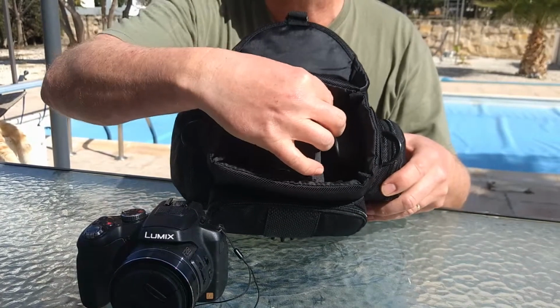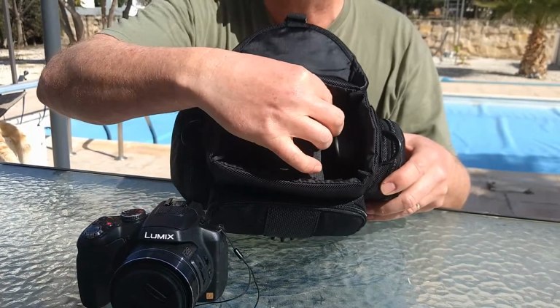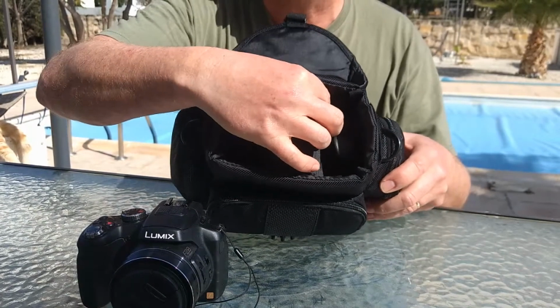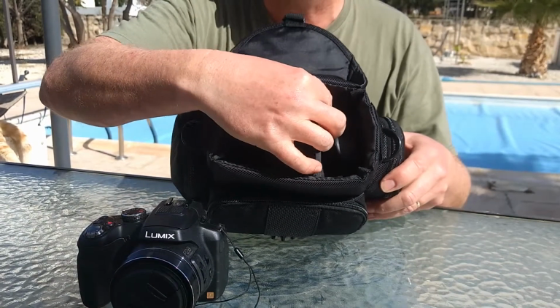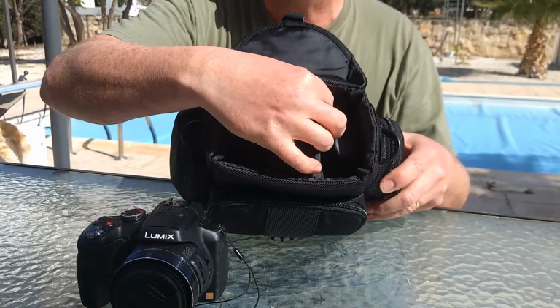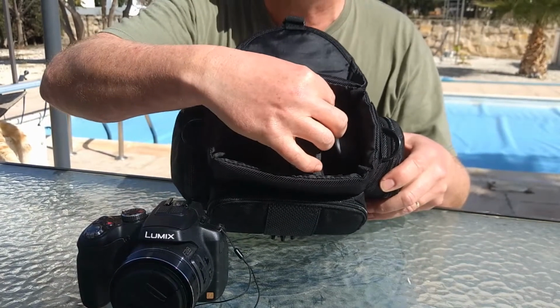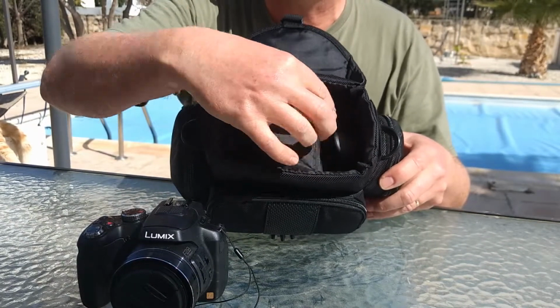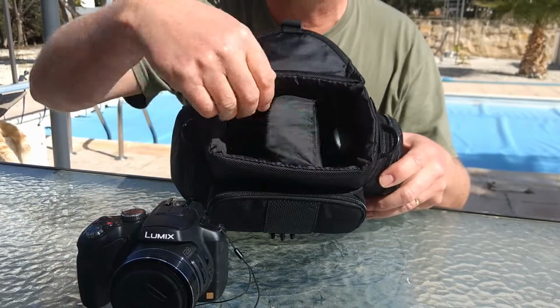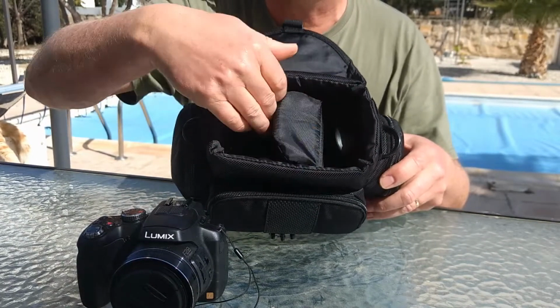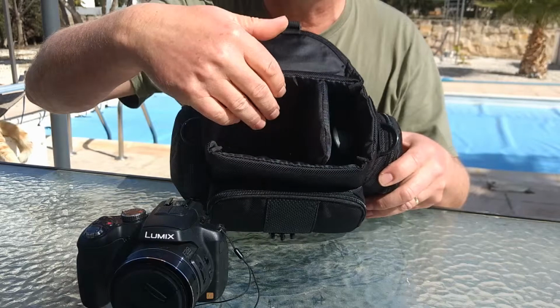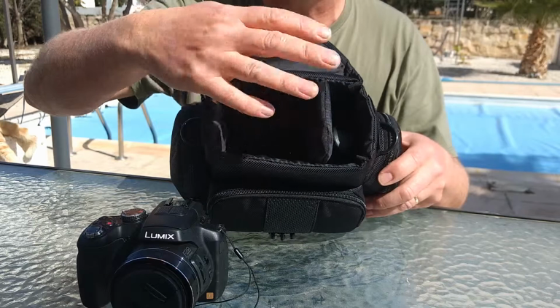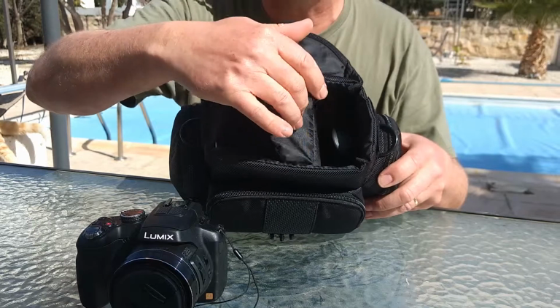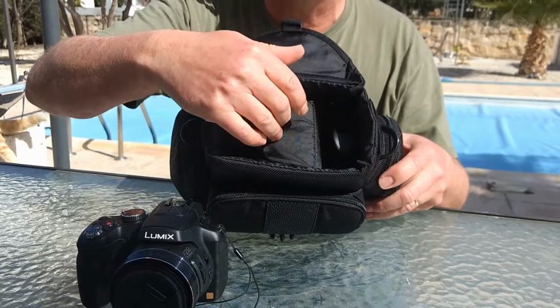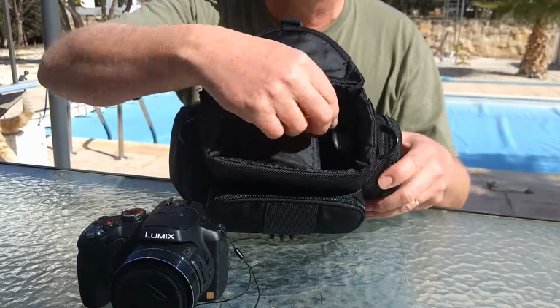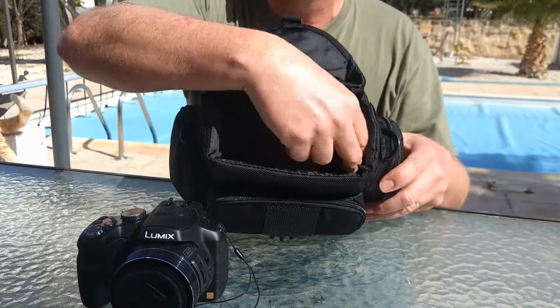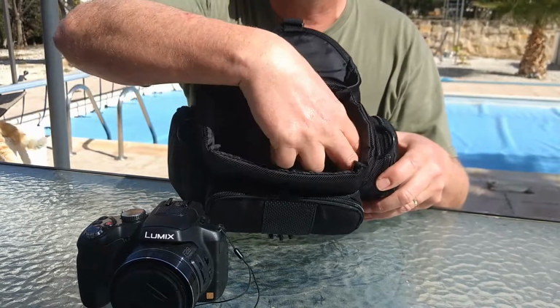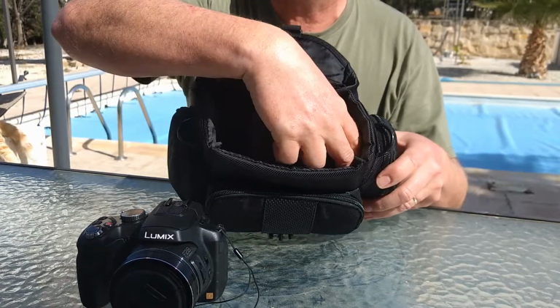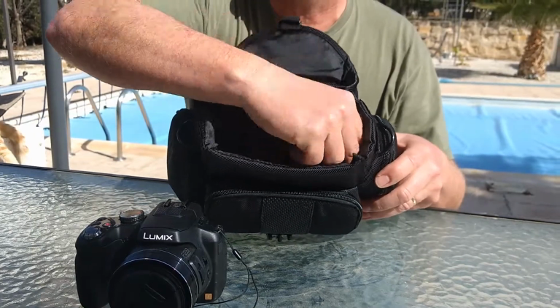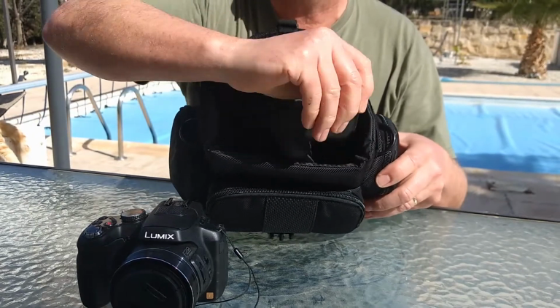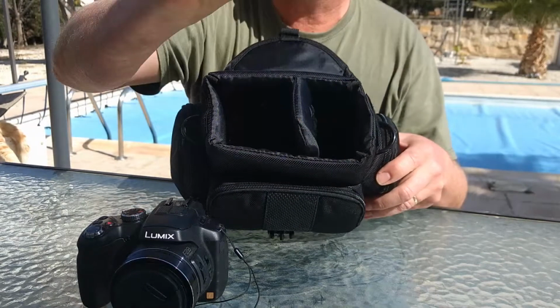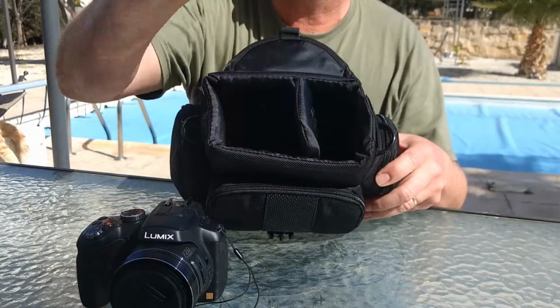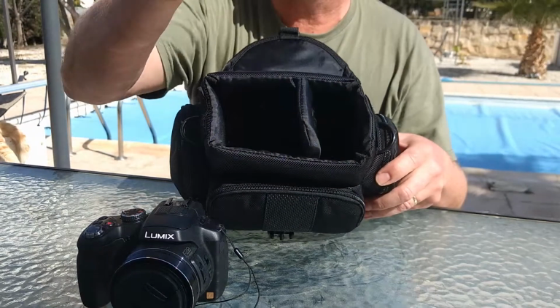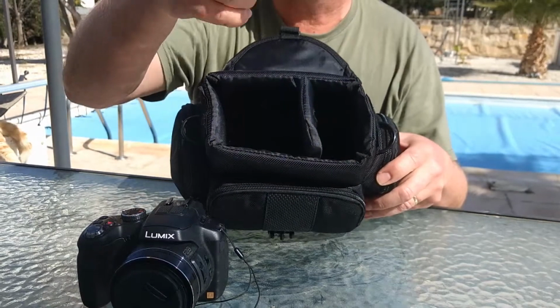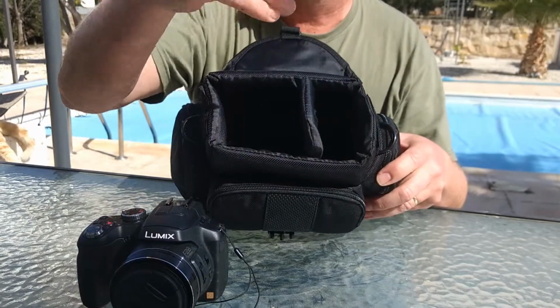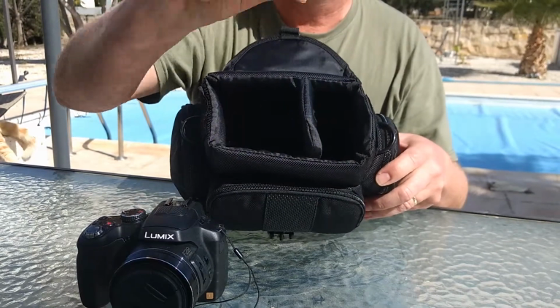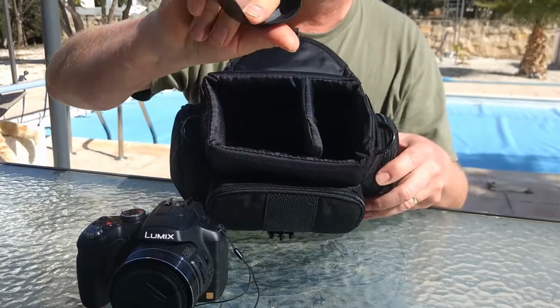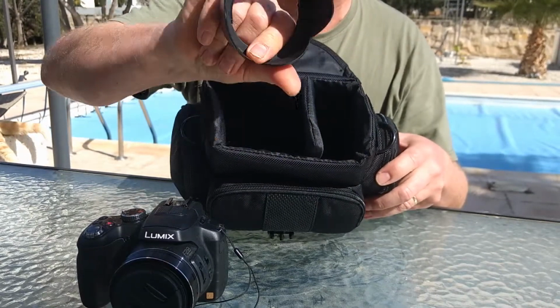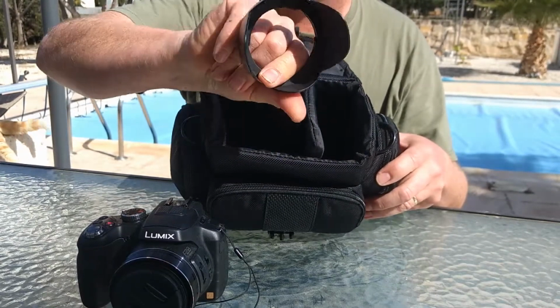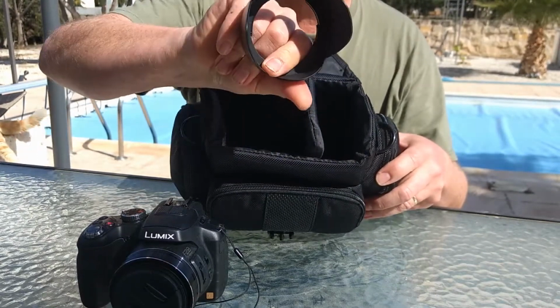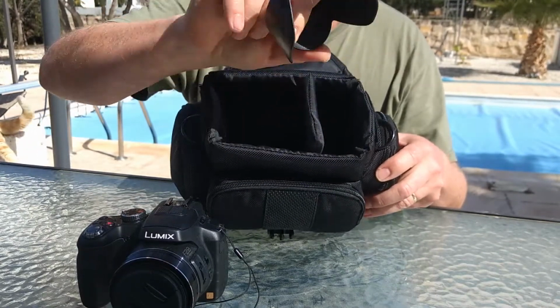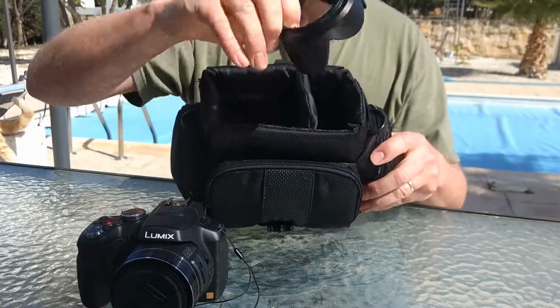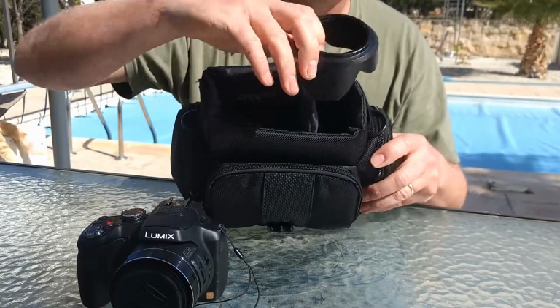There's a little extra area which you can take out — it's velcro. You can remove it if you've got a bigger camera. I just pop the lens cover in there.